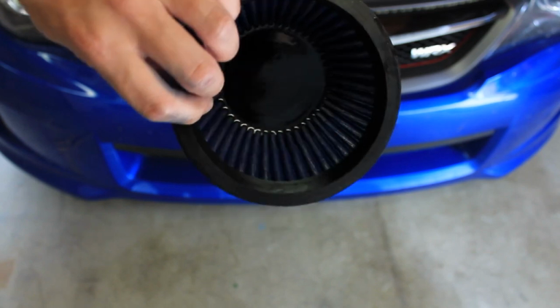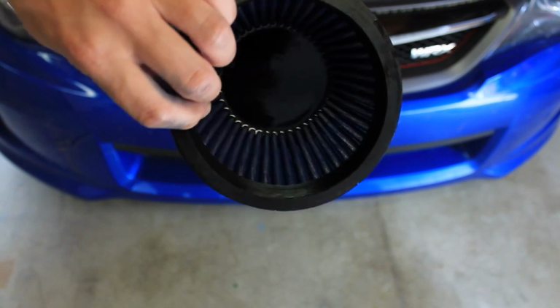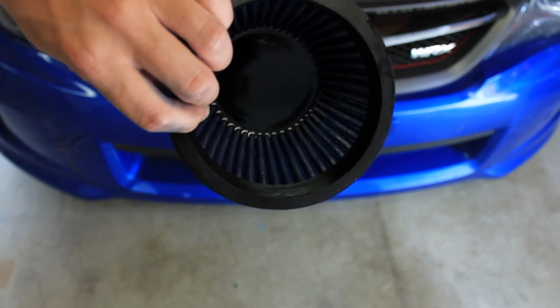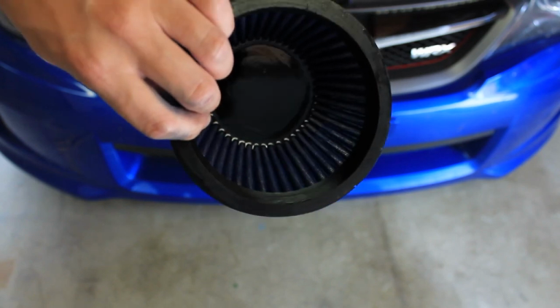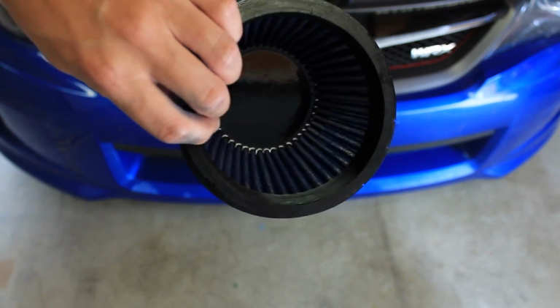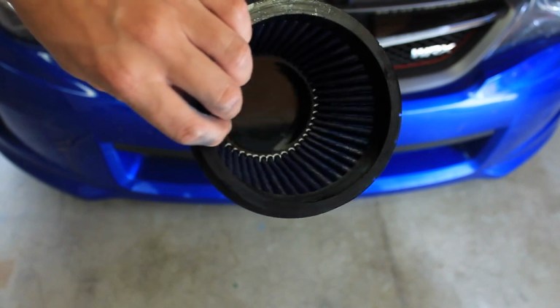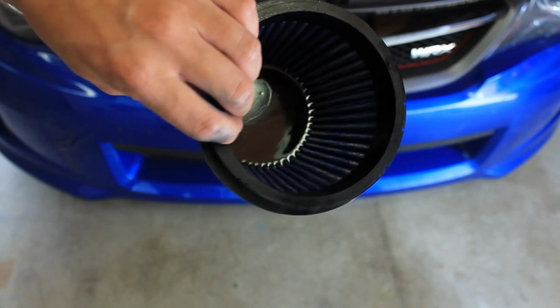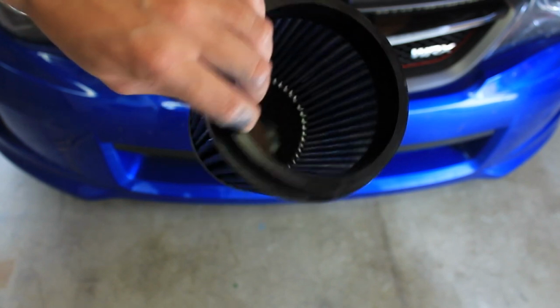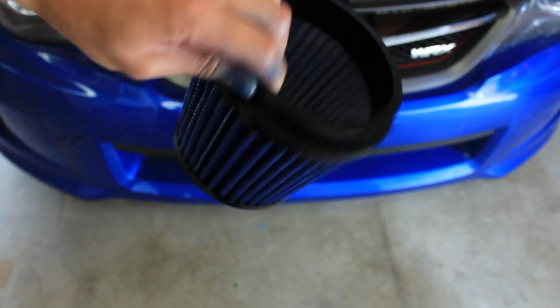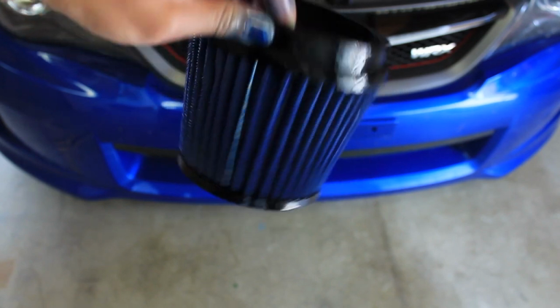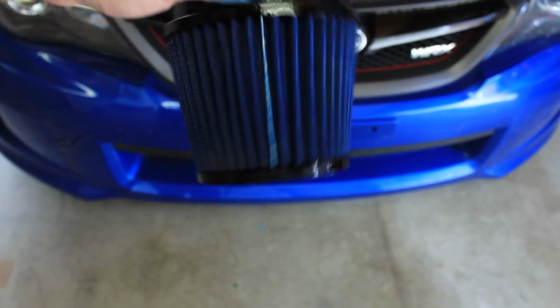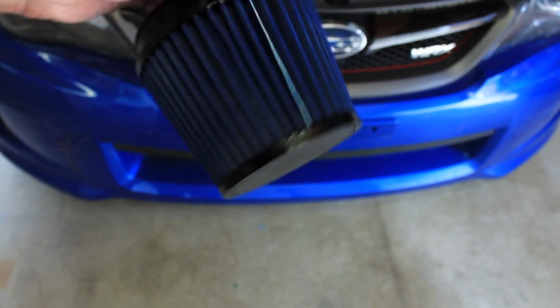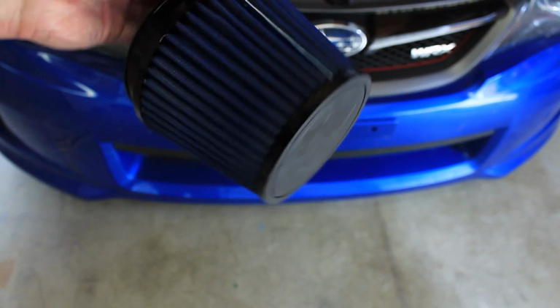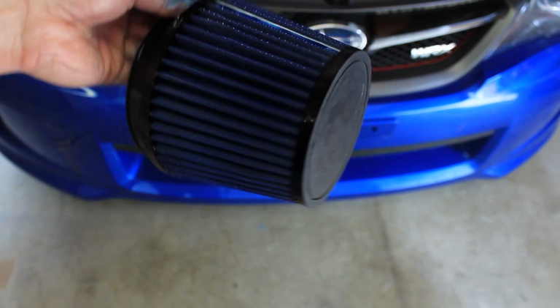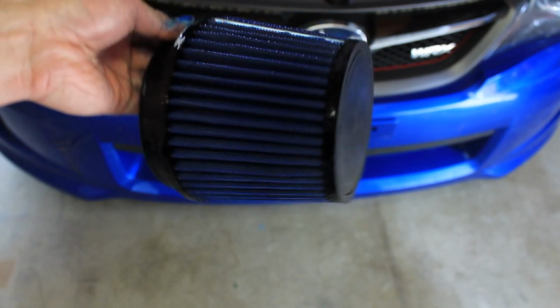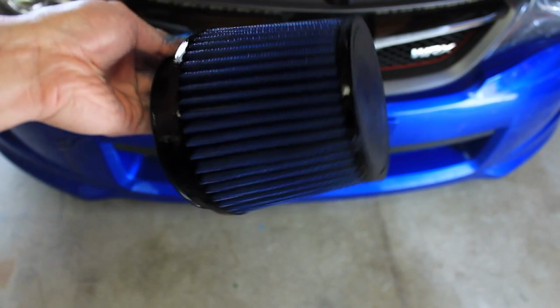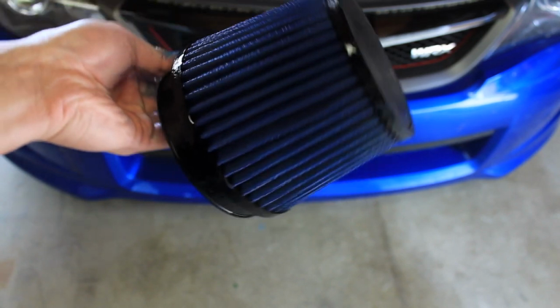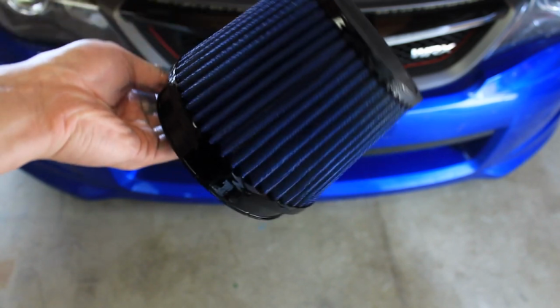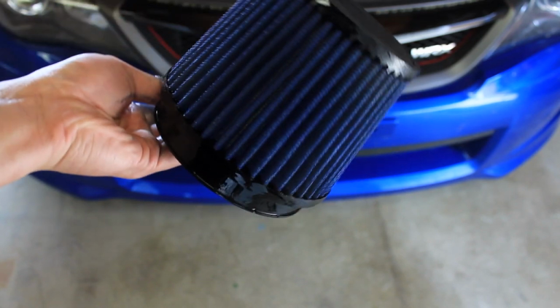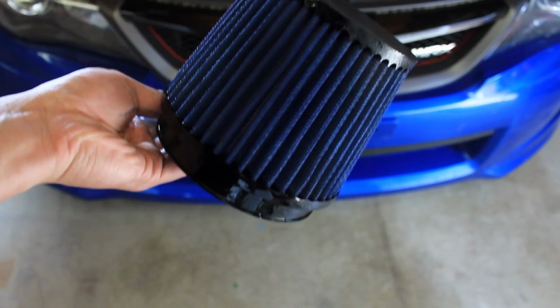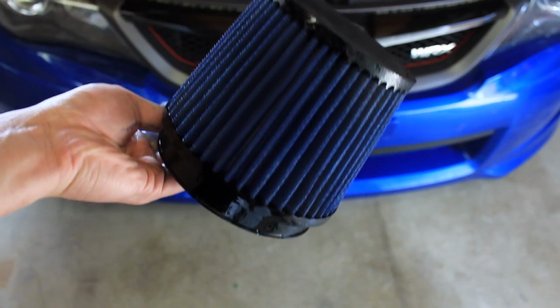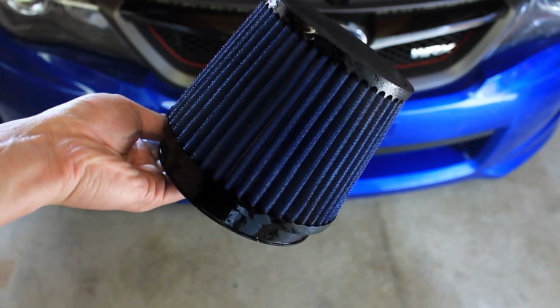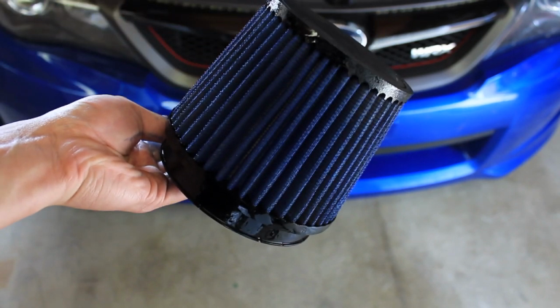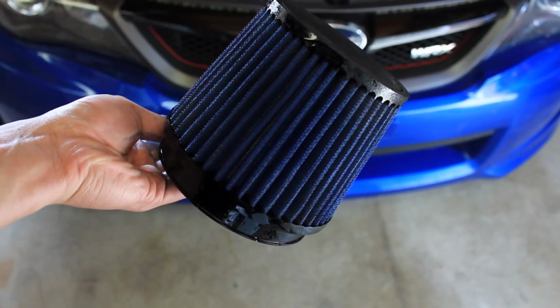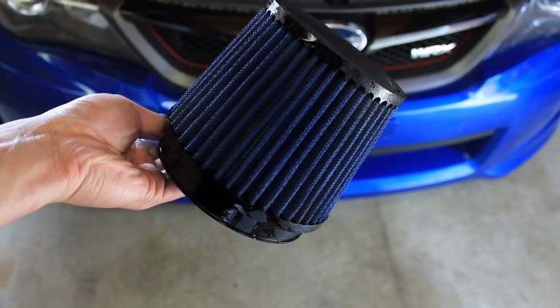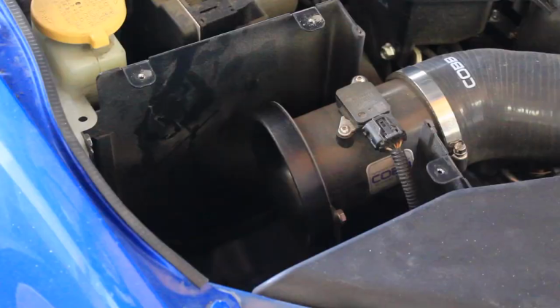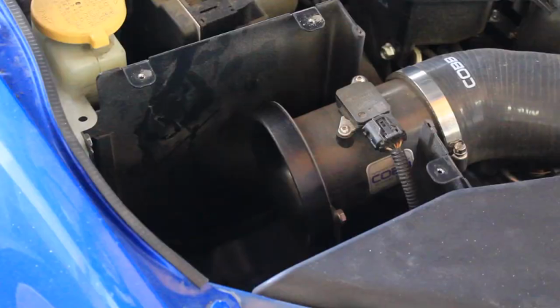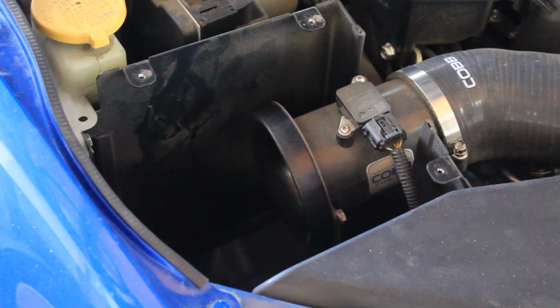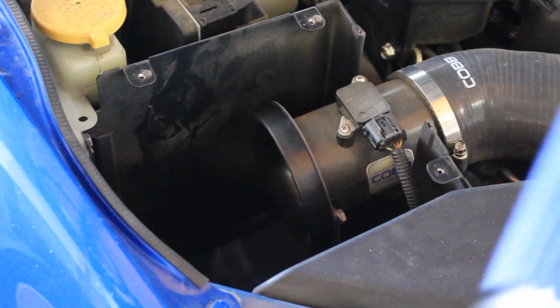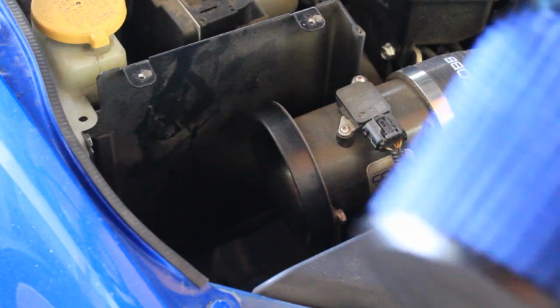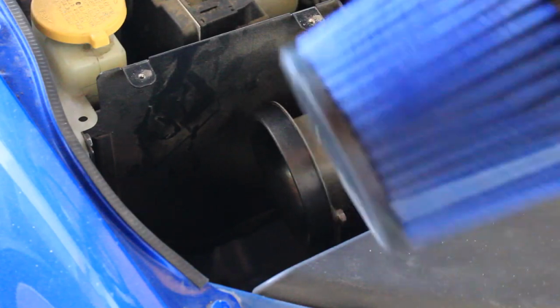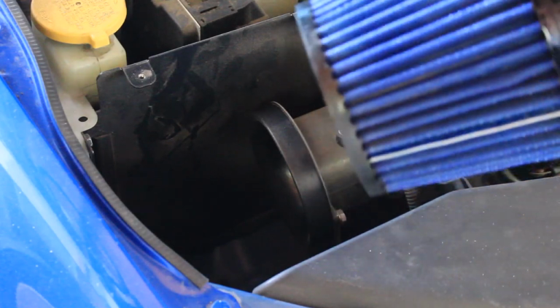I also let my filter sit for an additional 15 to 20 minutes before installing it back into the vehicle.